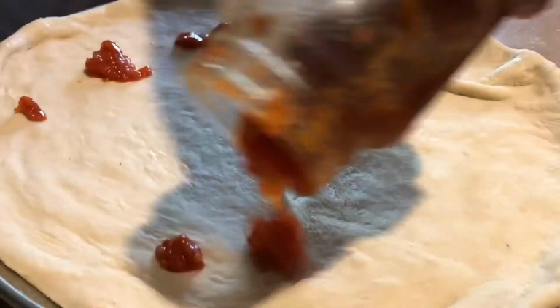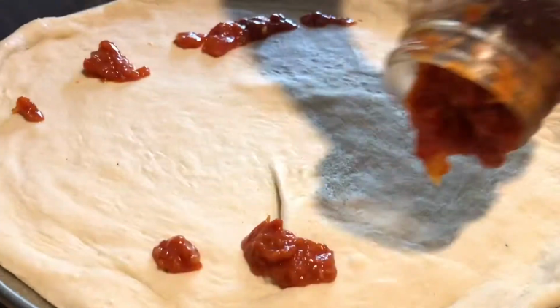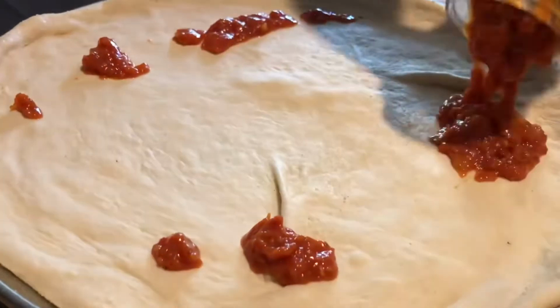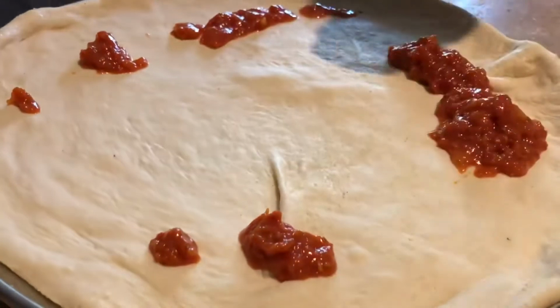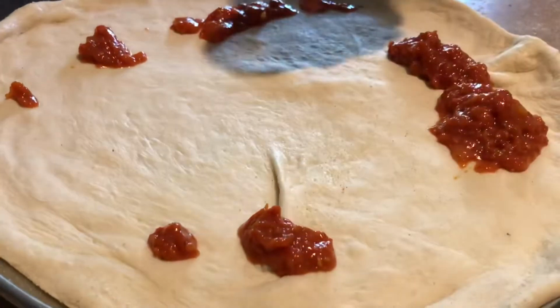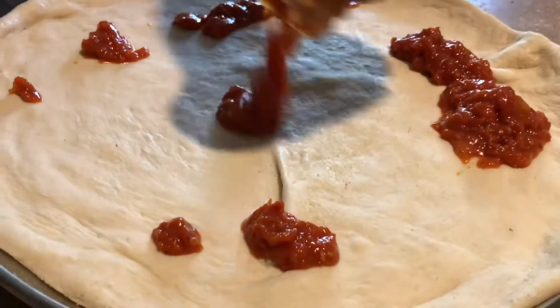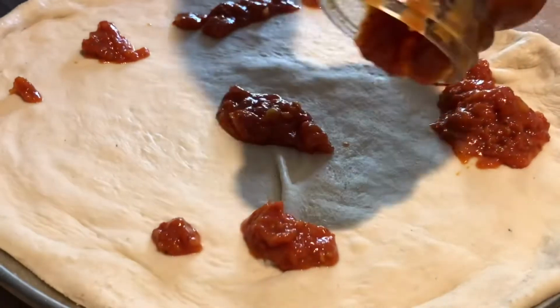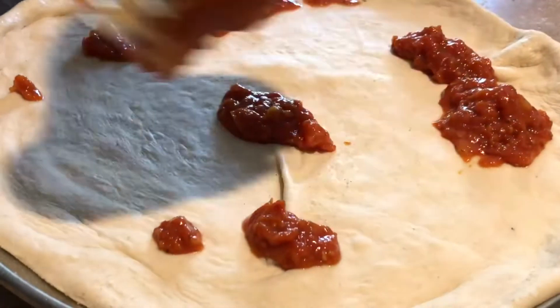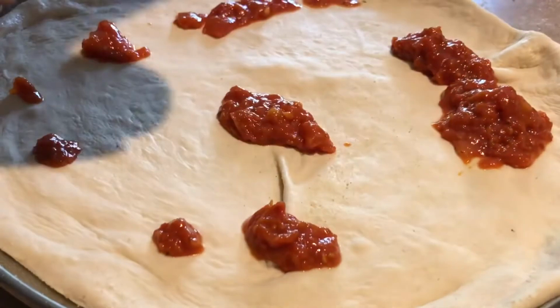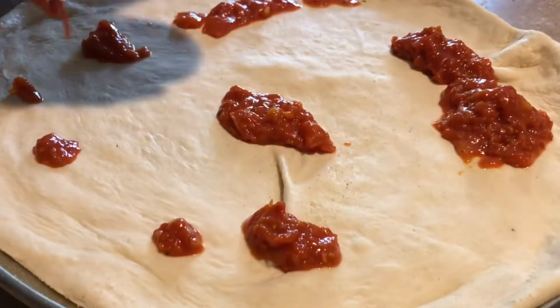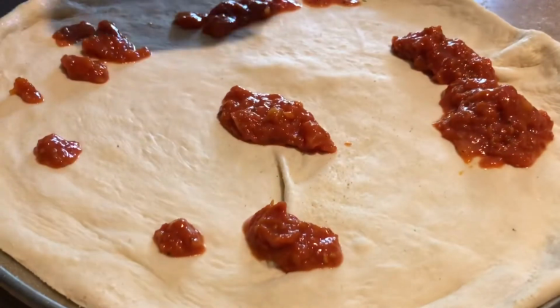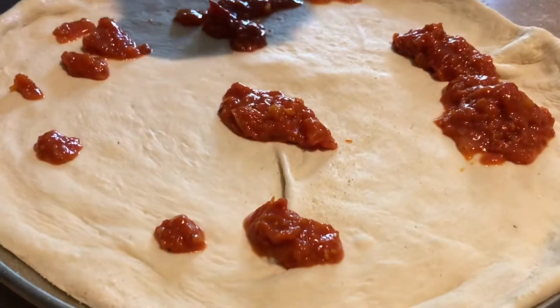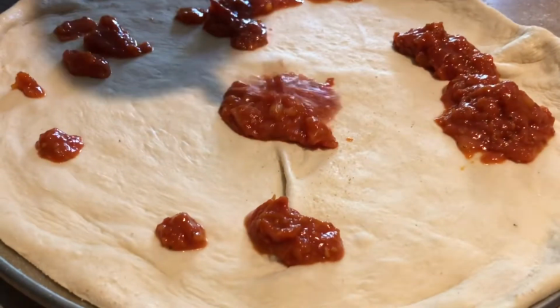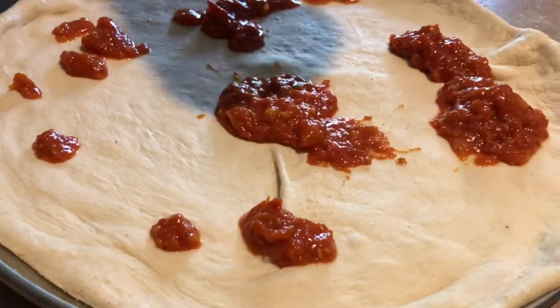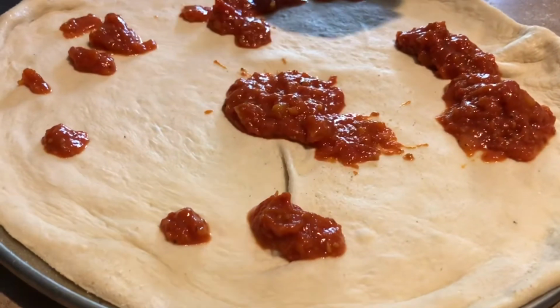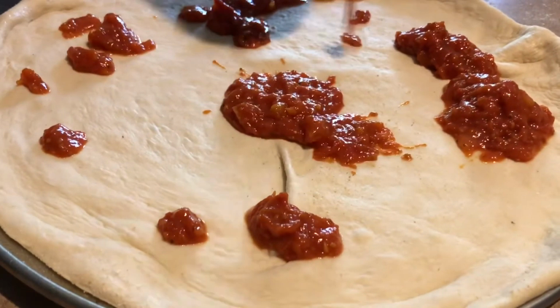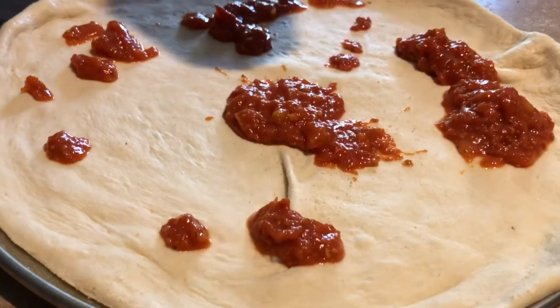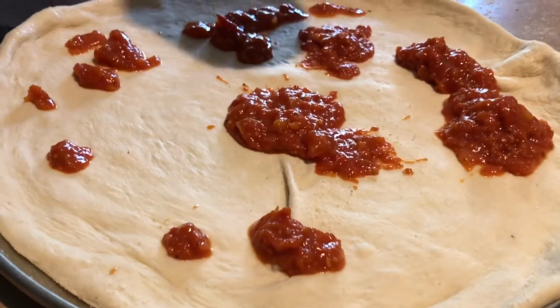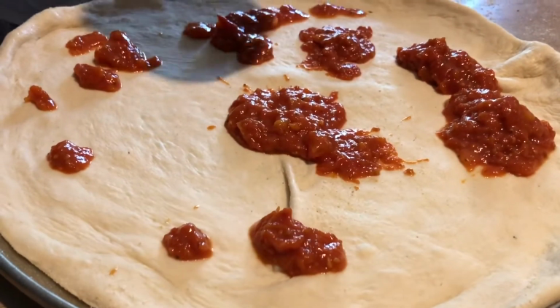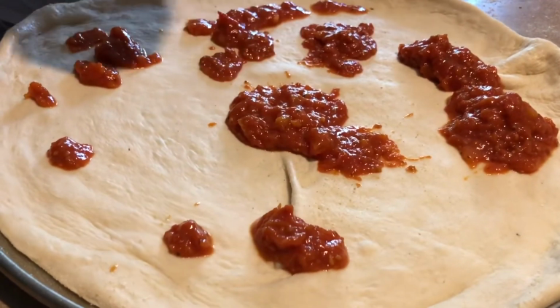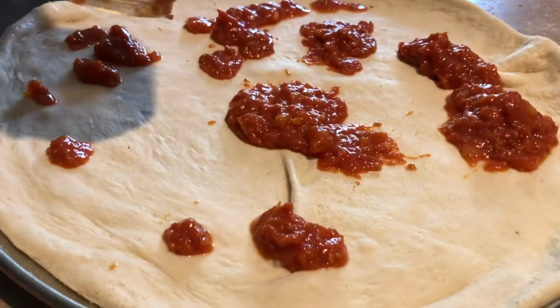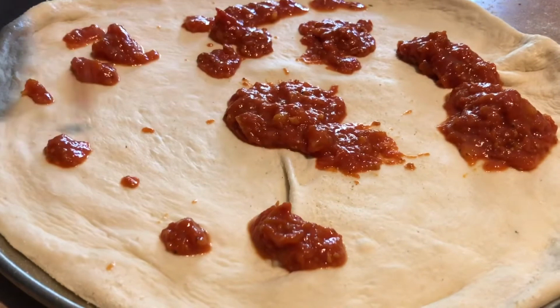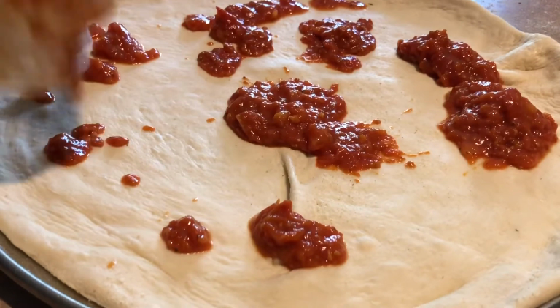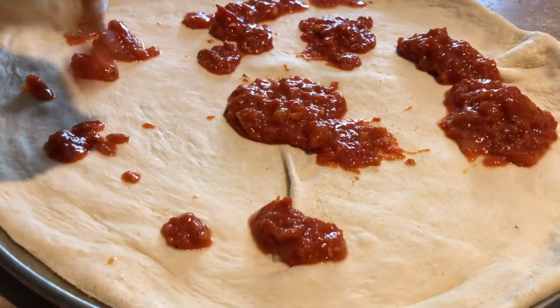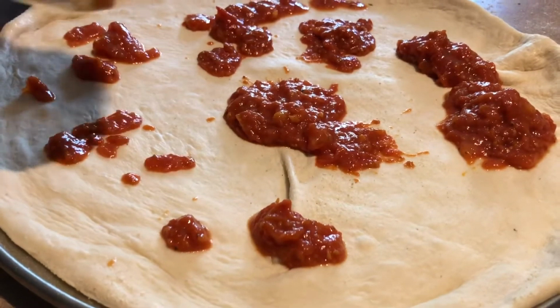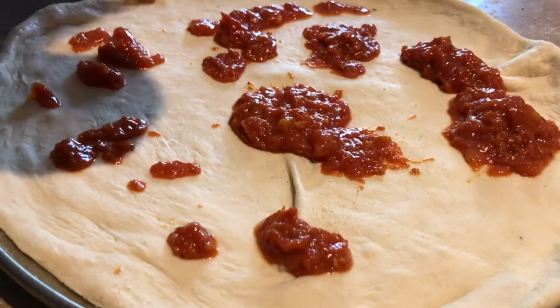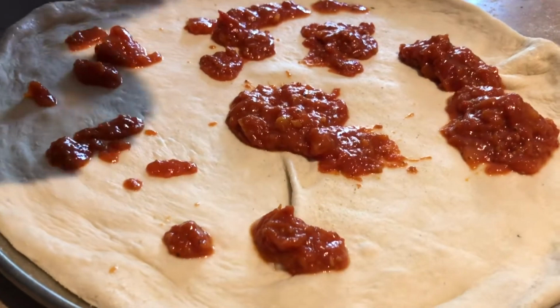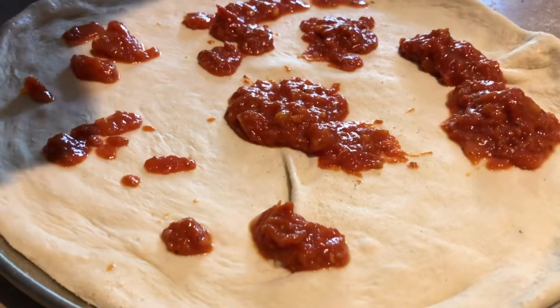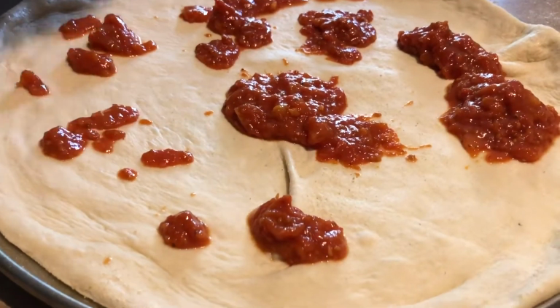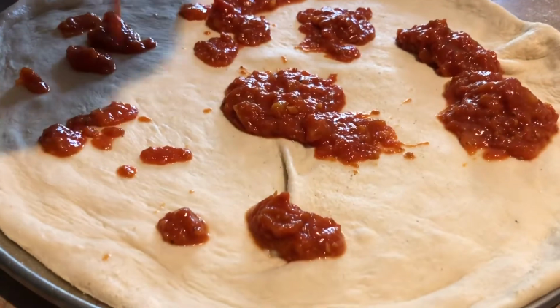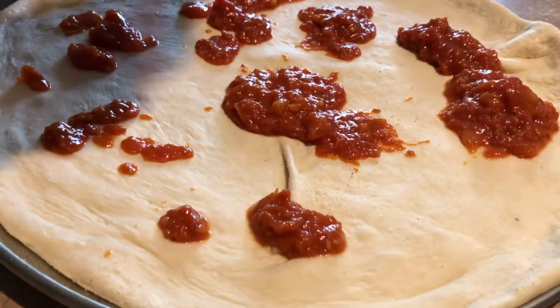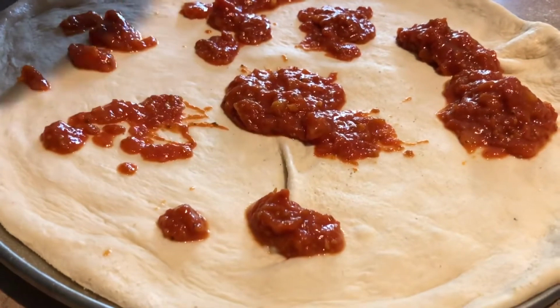That's our sauce that we made here — tomato sauce, and the tomato that we planted here.